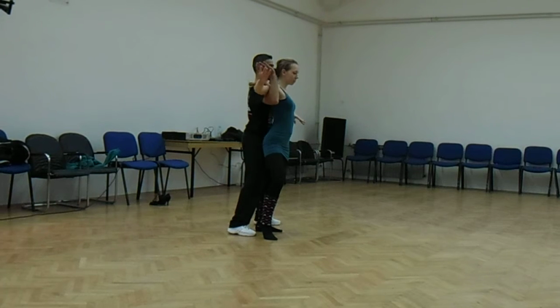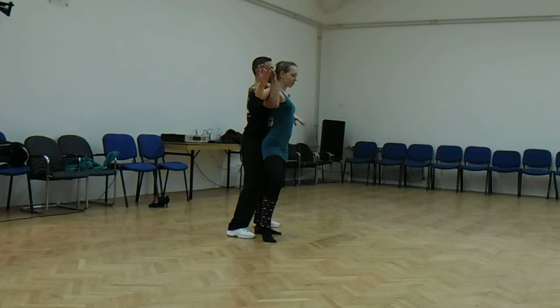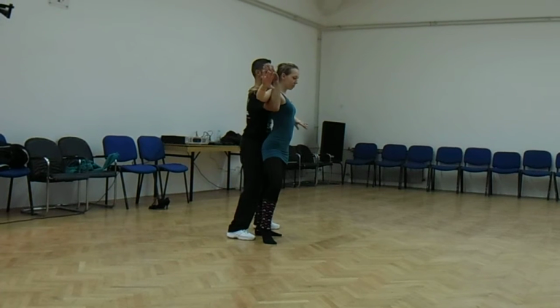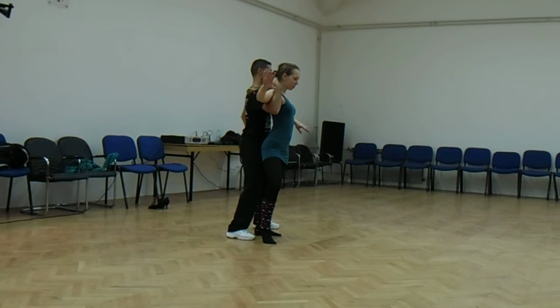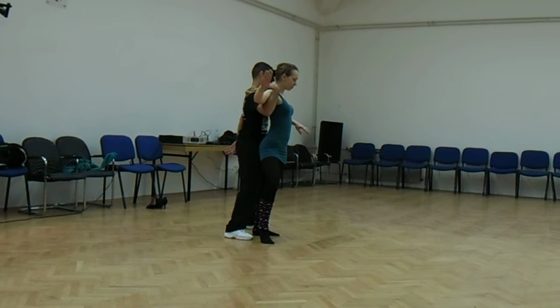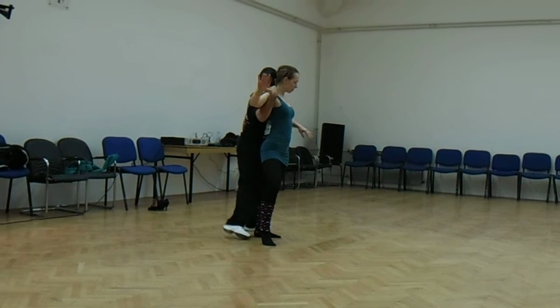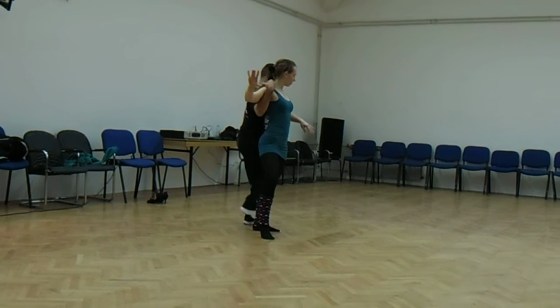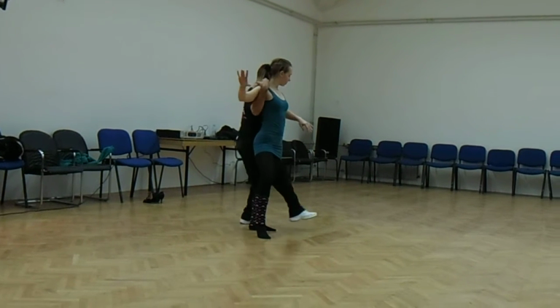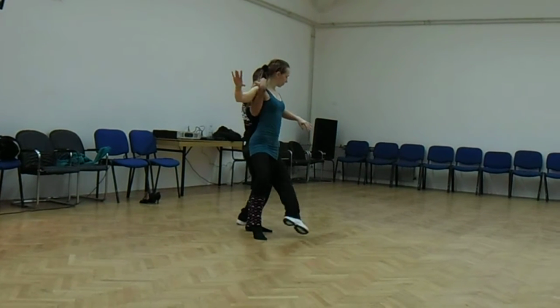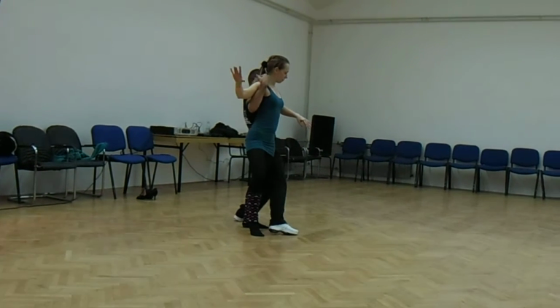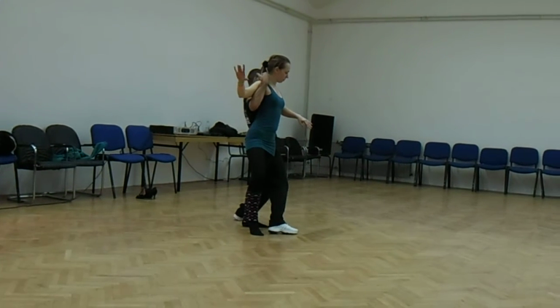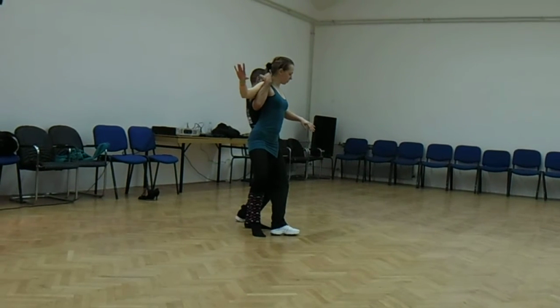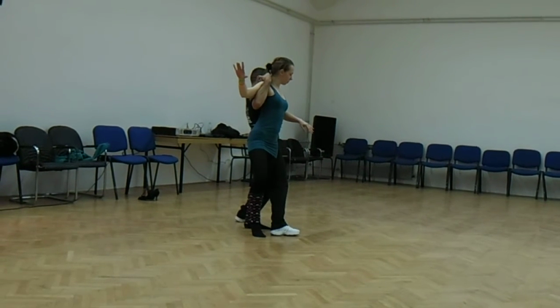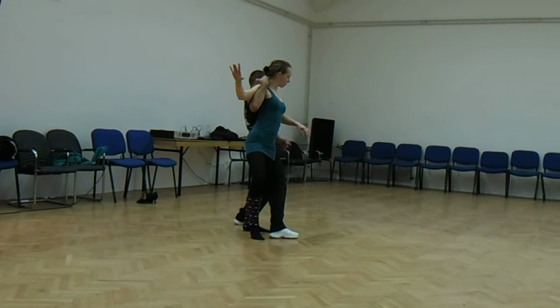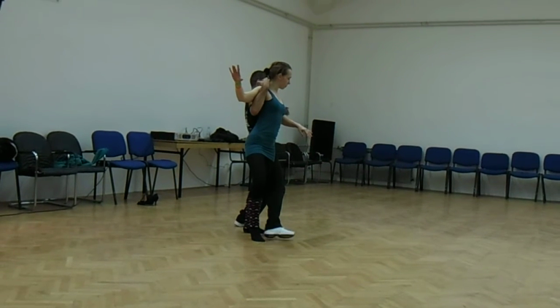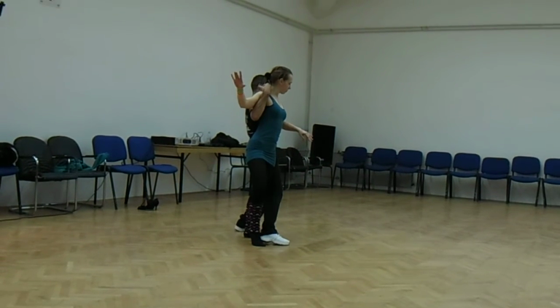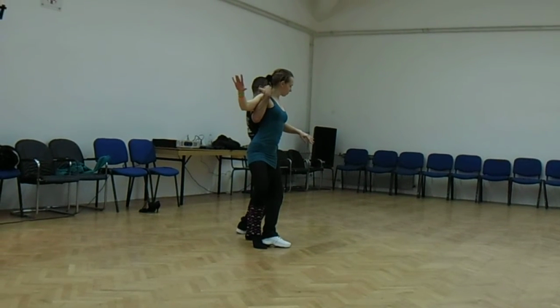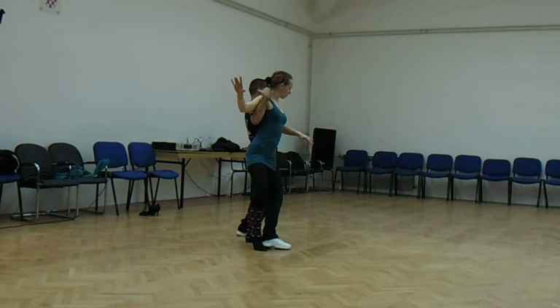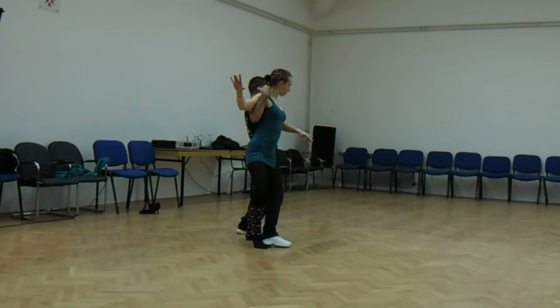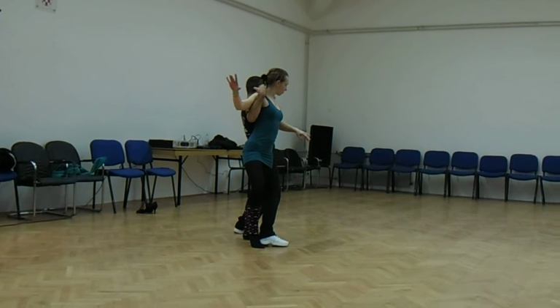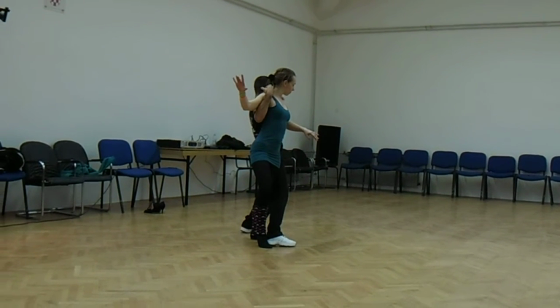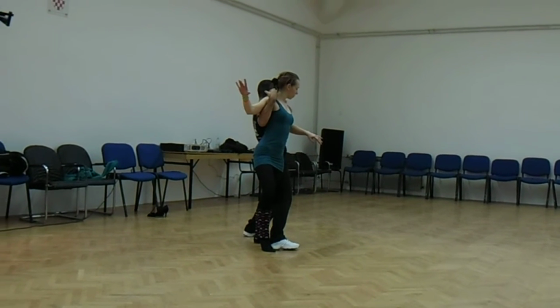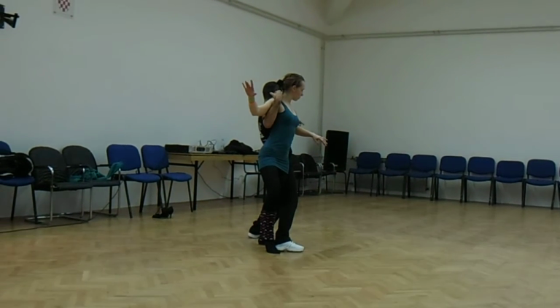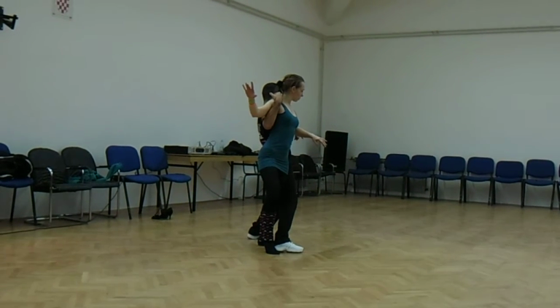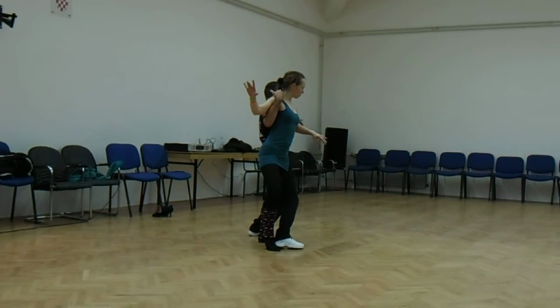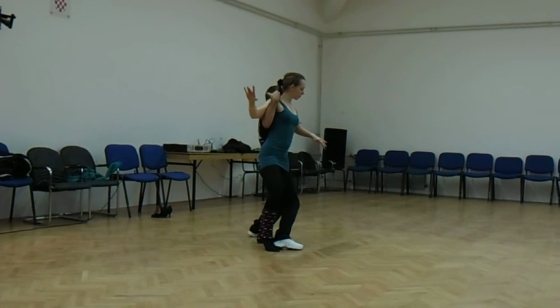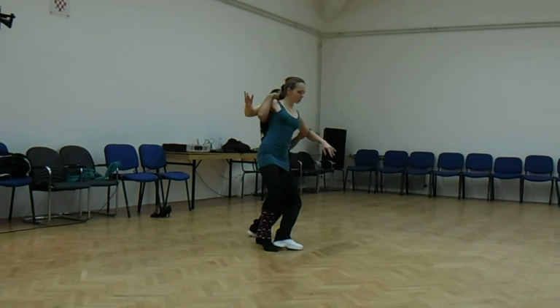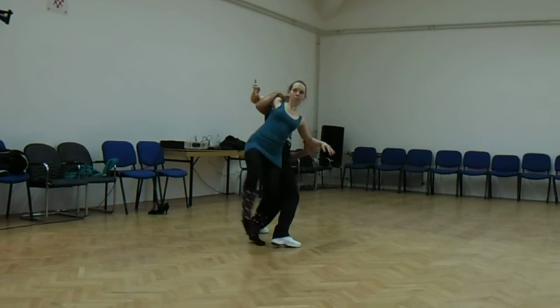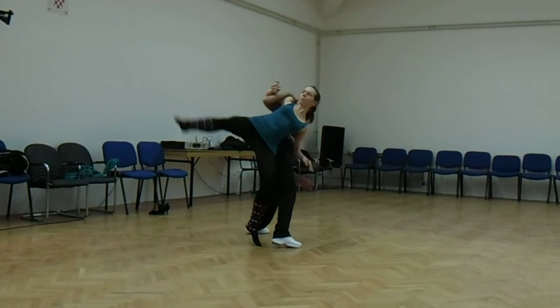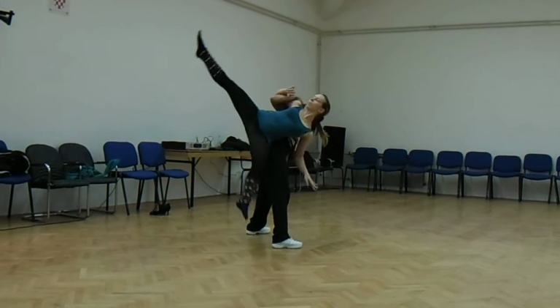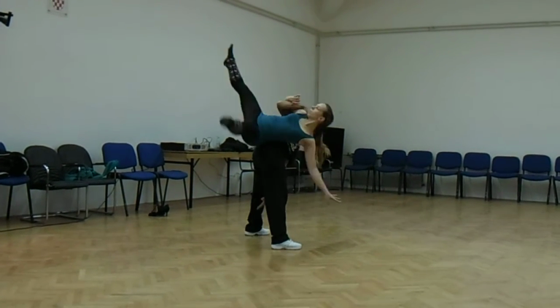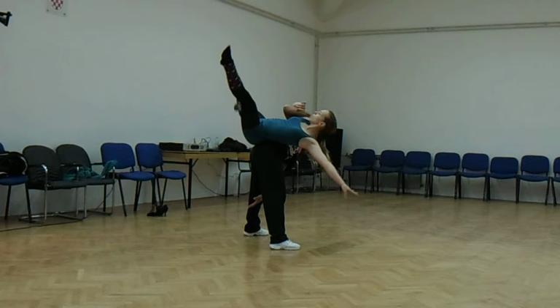Drop the leg. Then you go forward, guys. And then a deep, forward the leg.